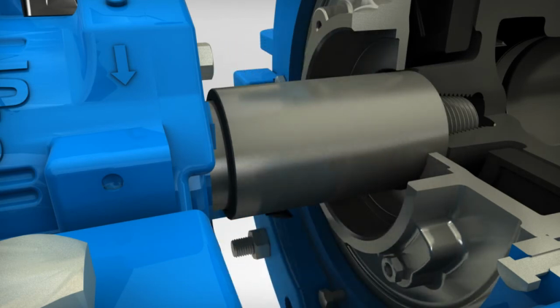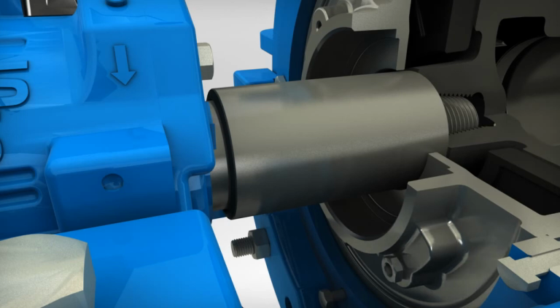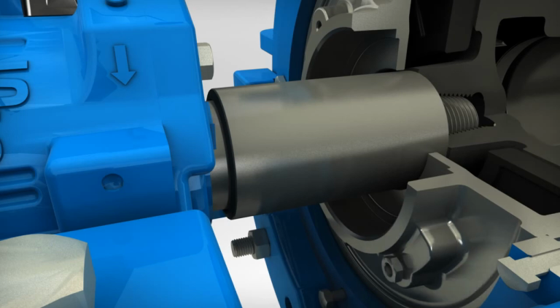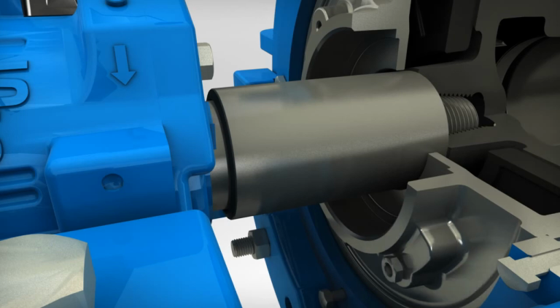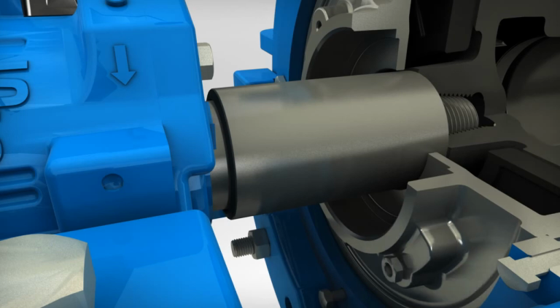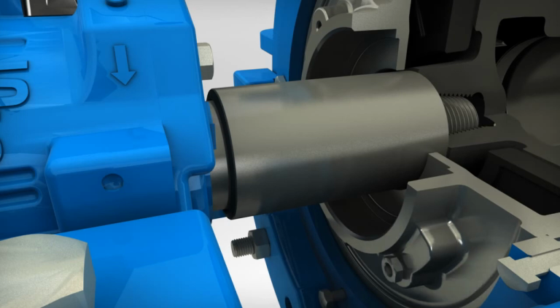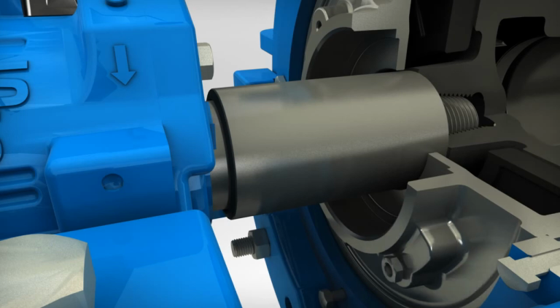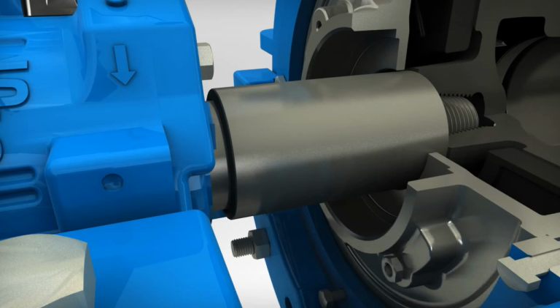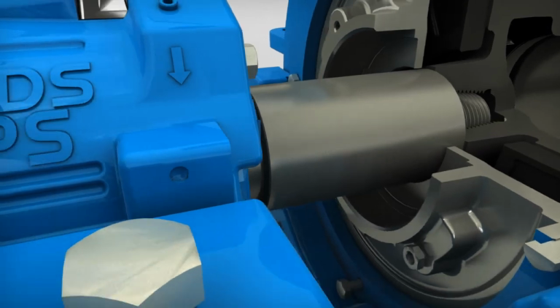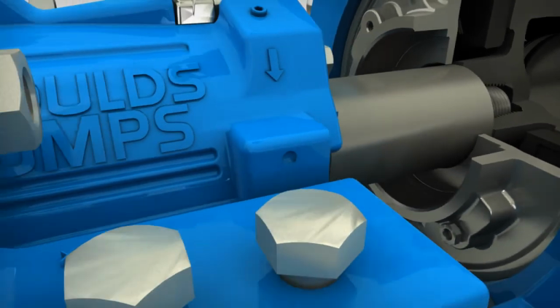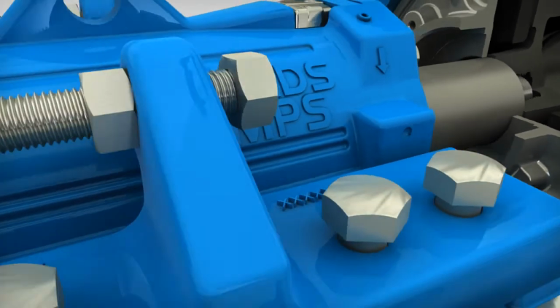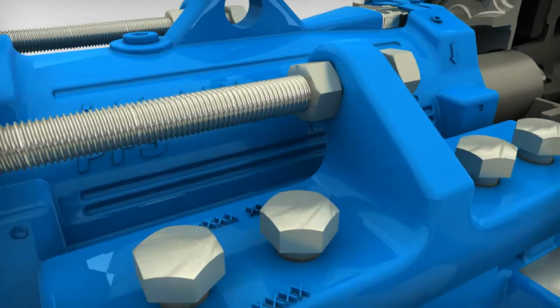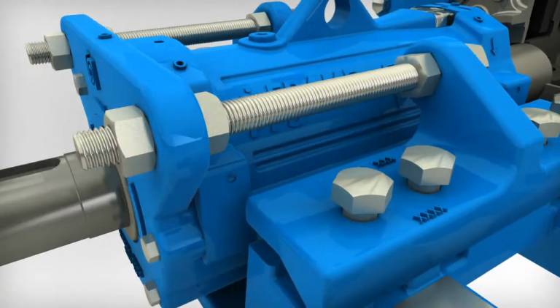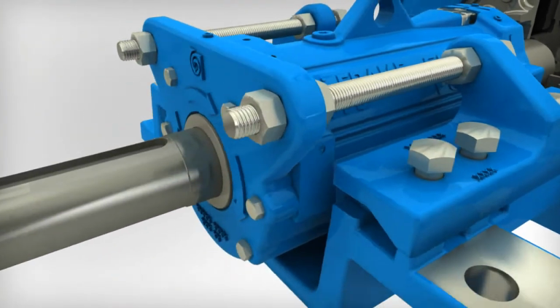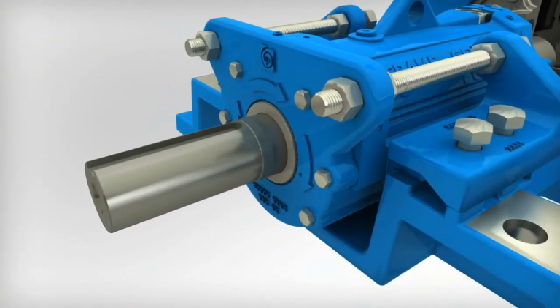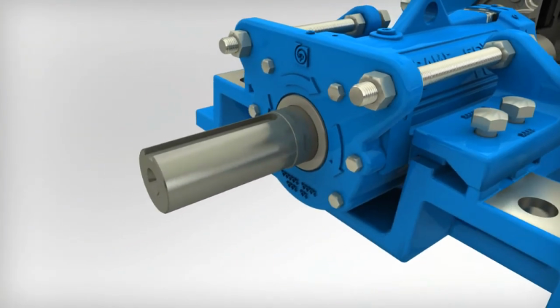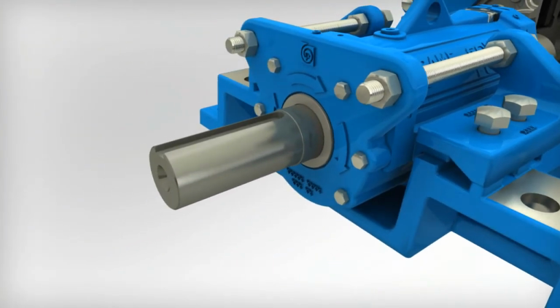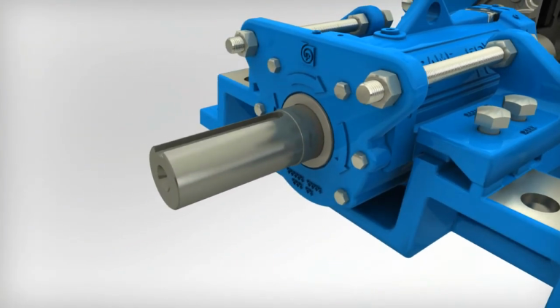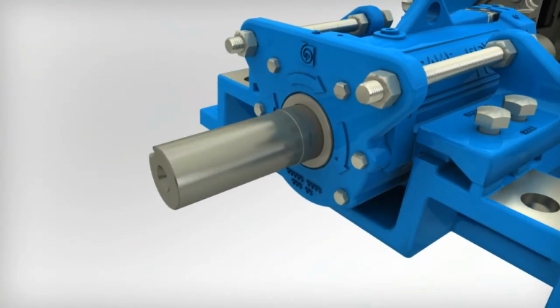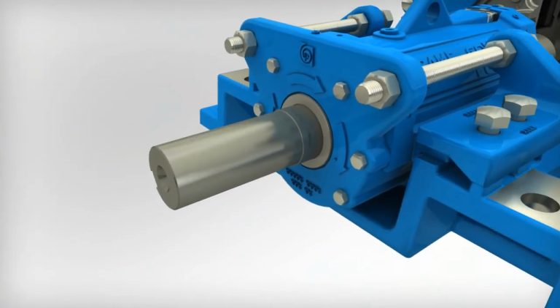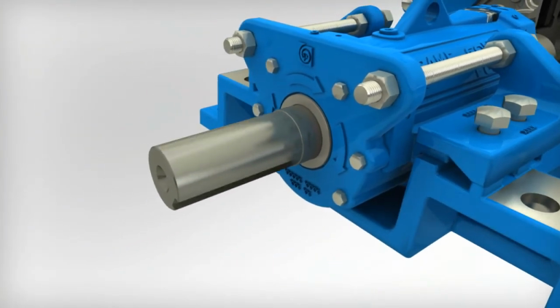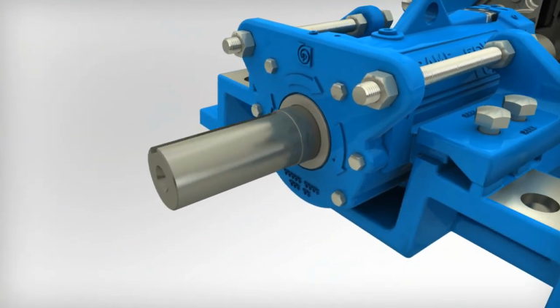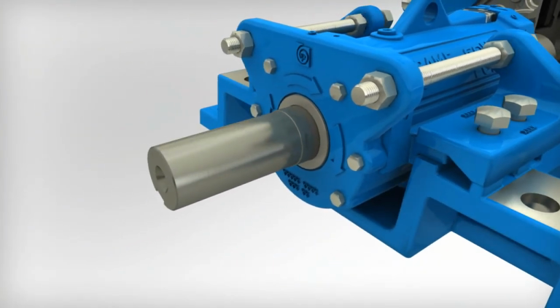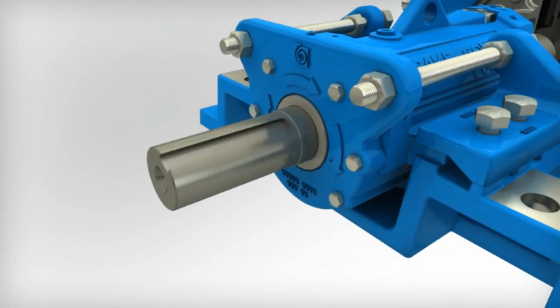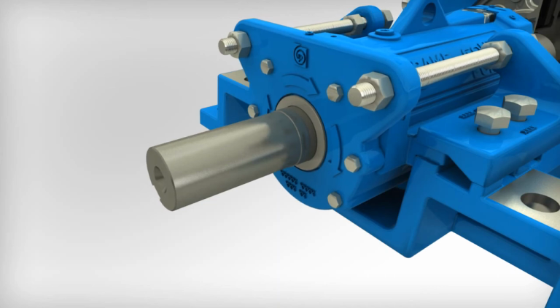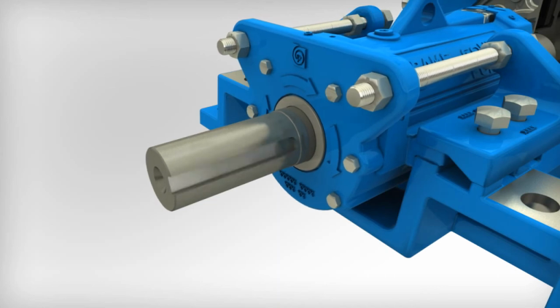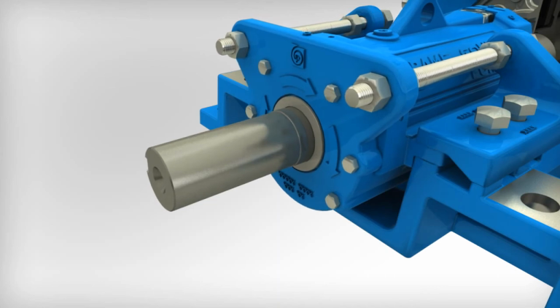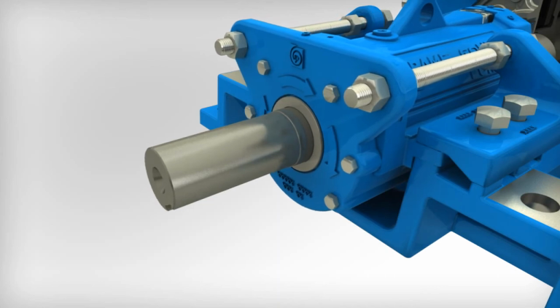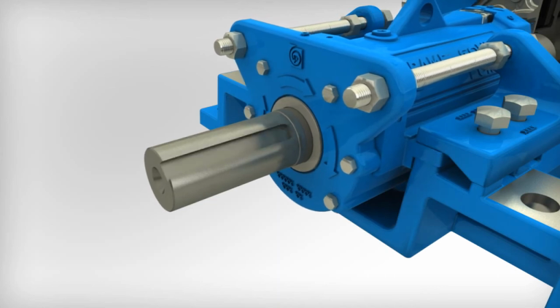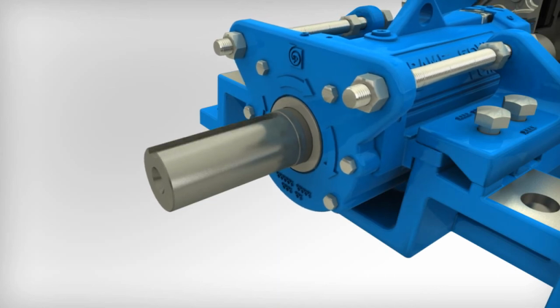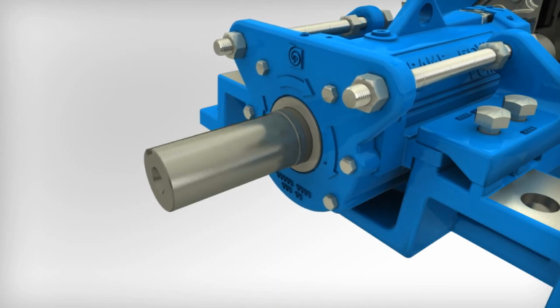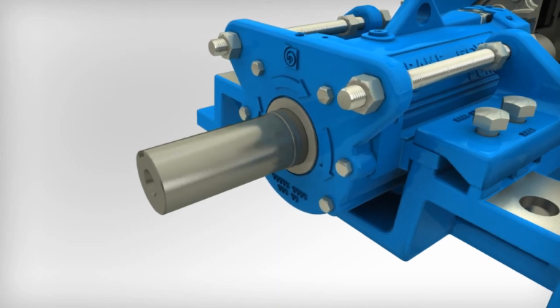Support the wet end assembly to prepare it for removal. Turn the shaft counter-clockwise to unthread the impeller from the shaft.